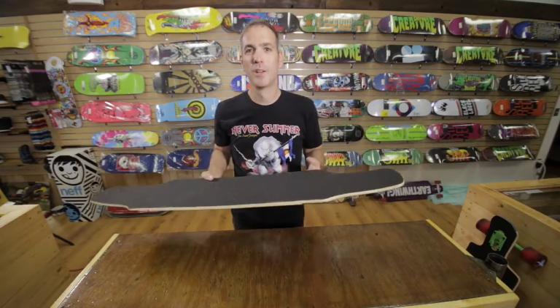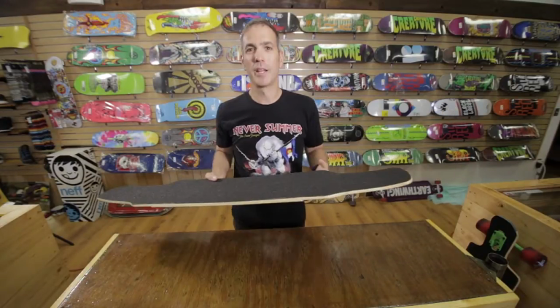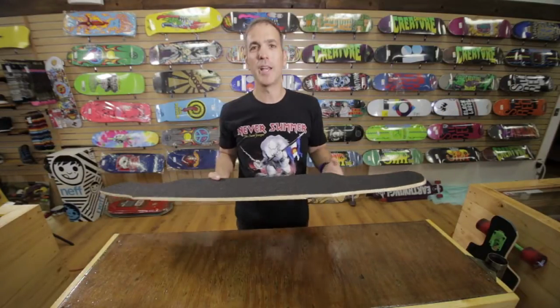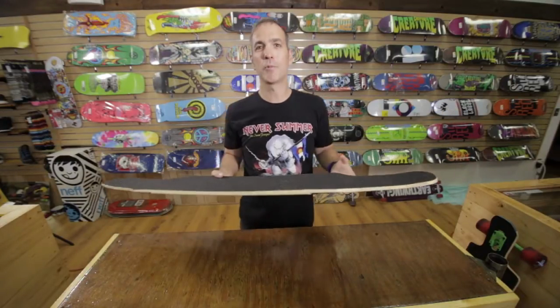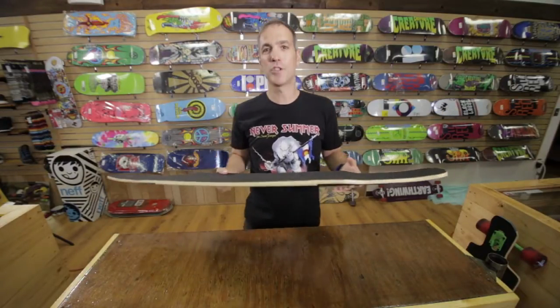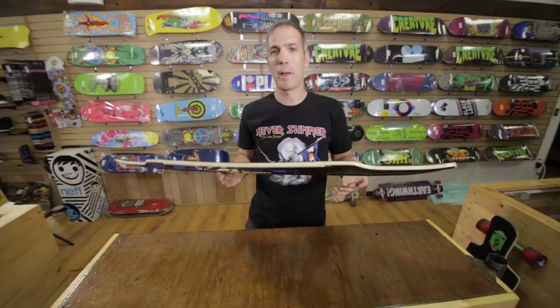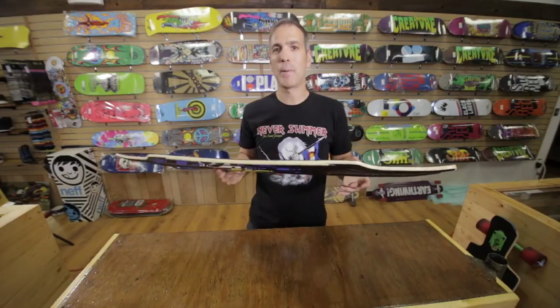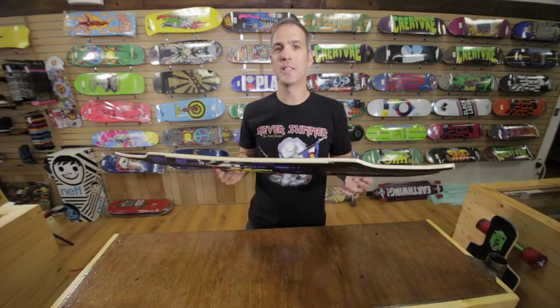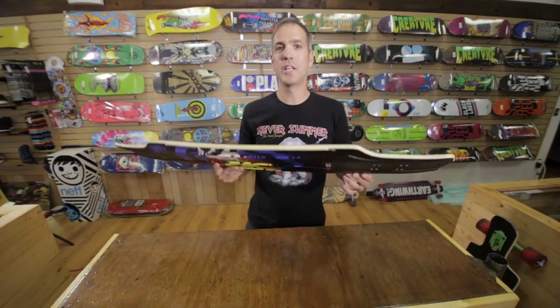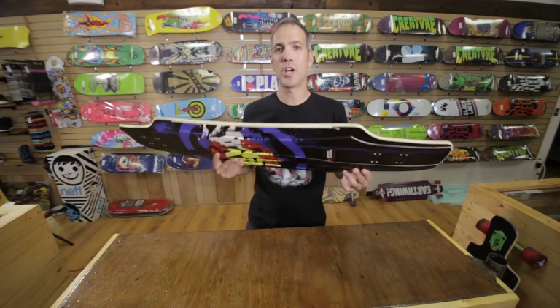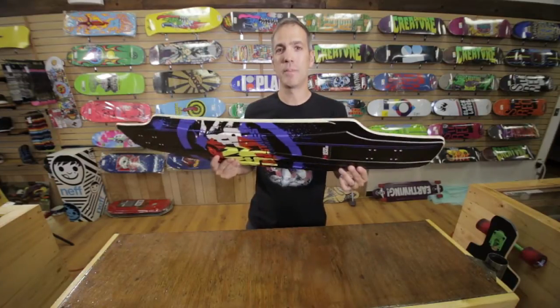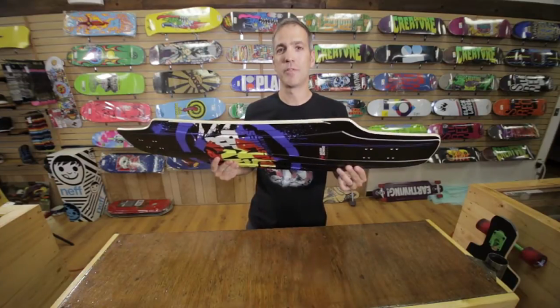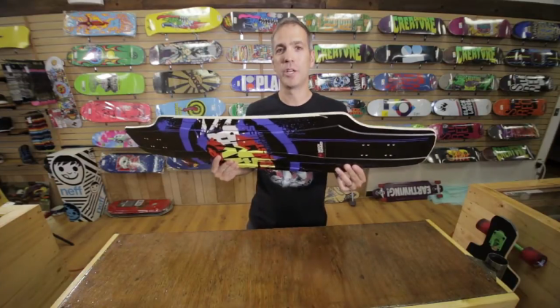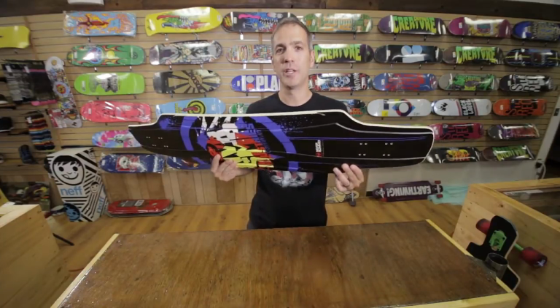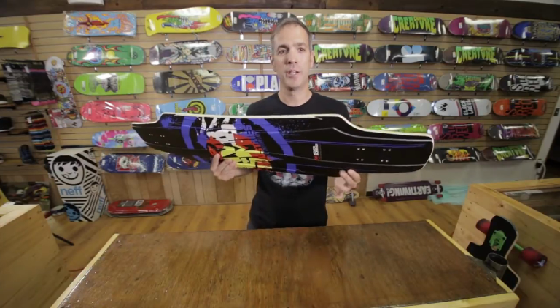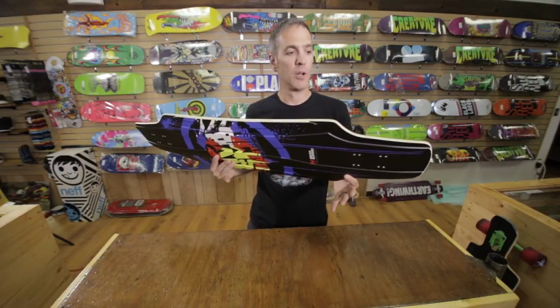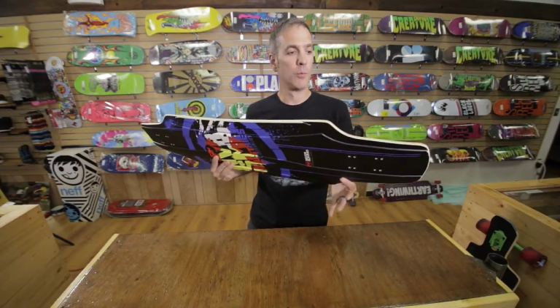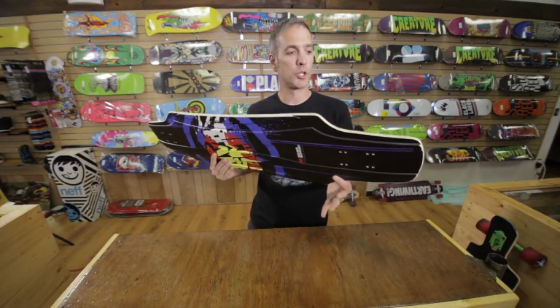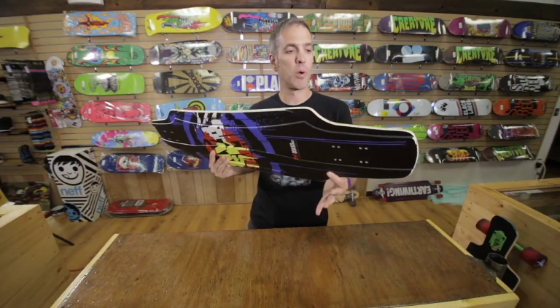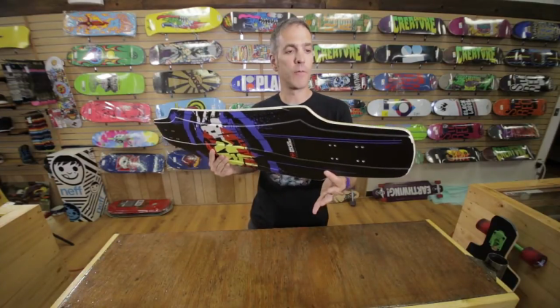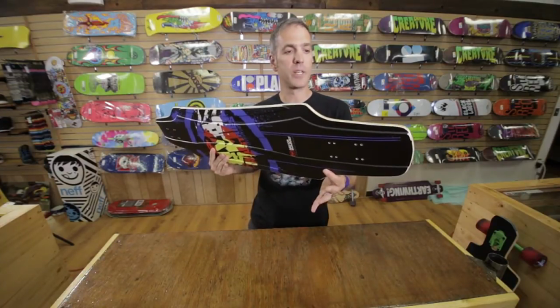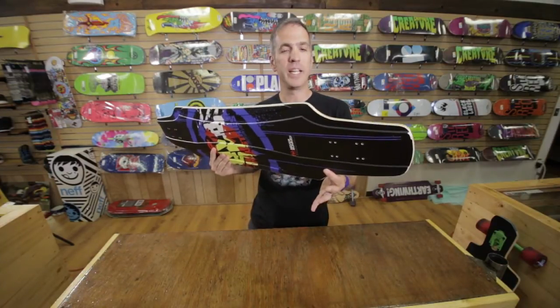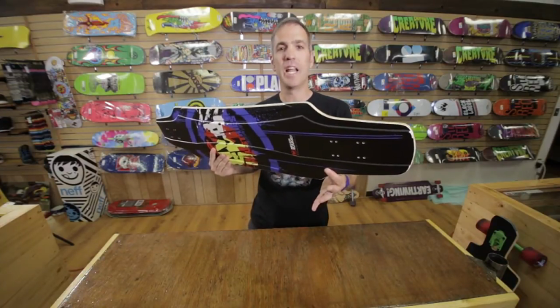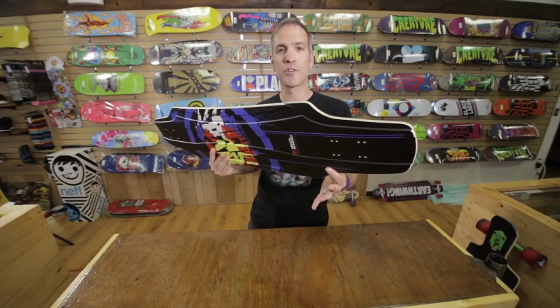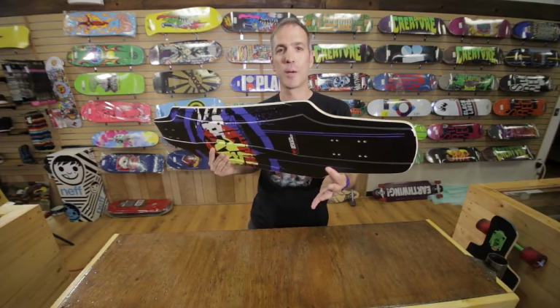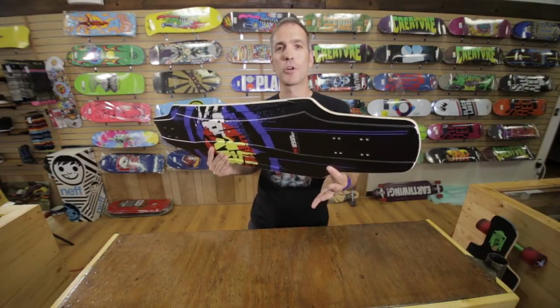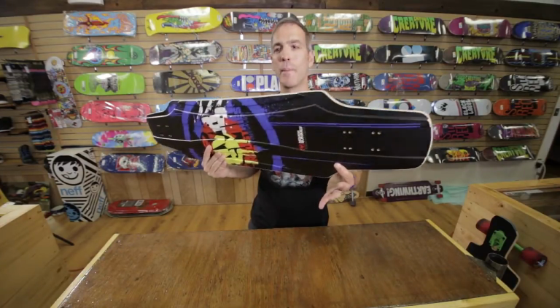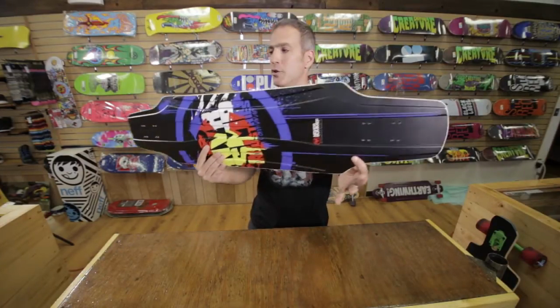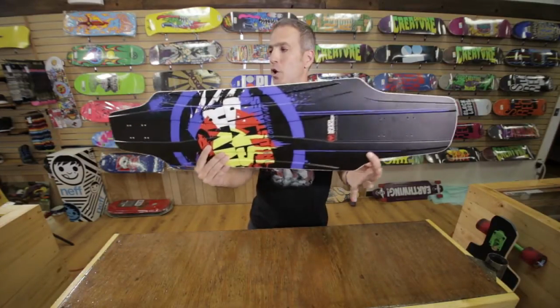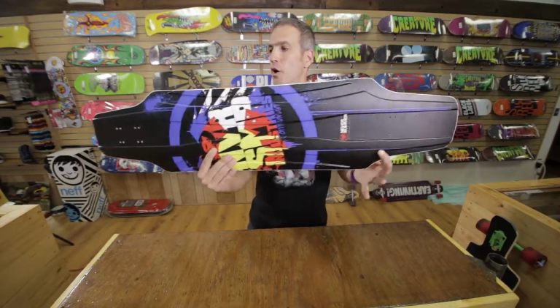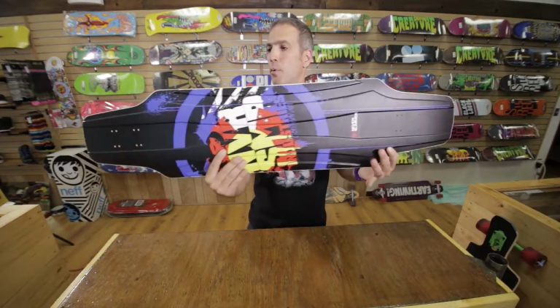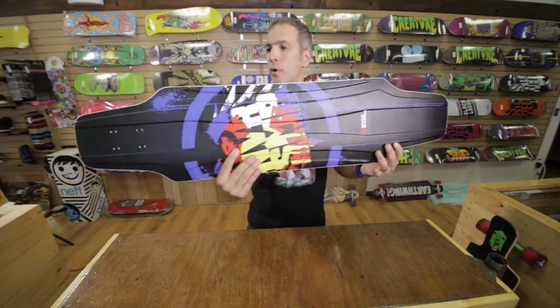Again, I'm Chris from Alpine Ski Shop in Virginia with the 2014 Never Summer Commander Longboard.